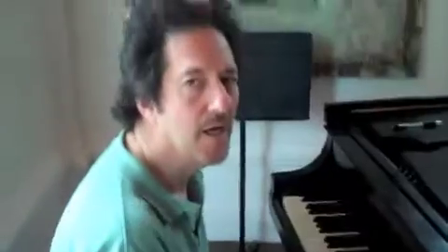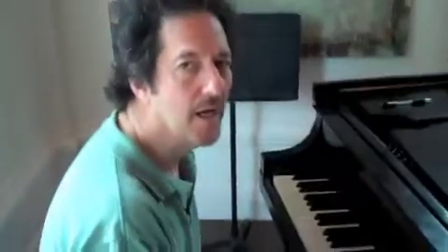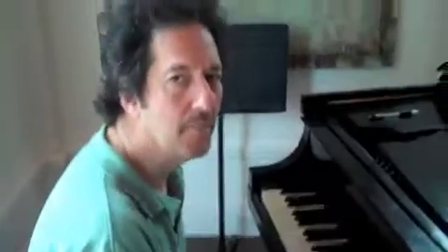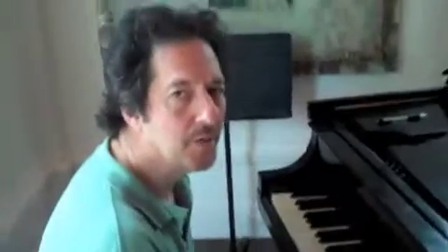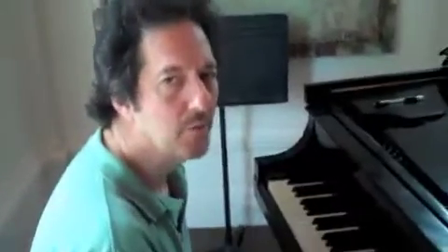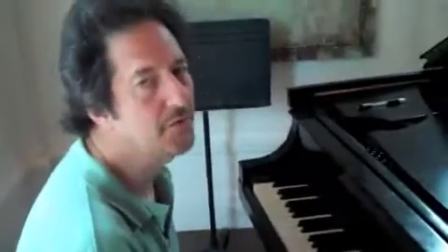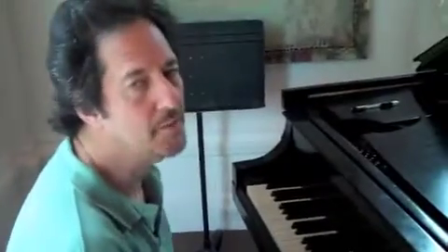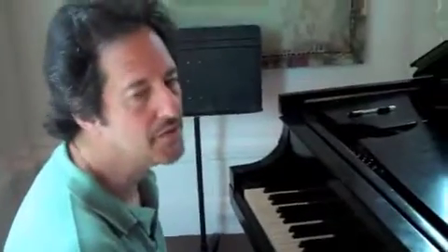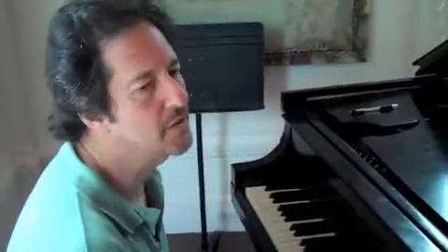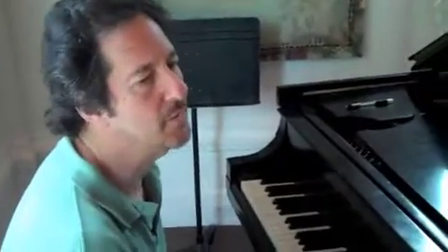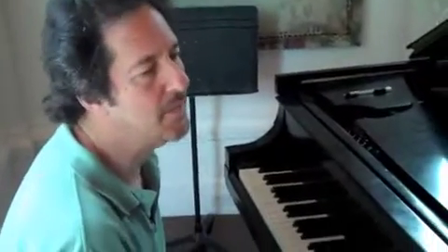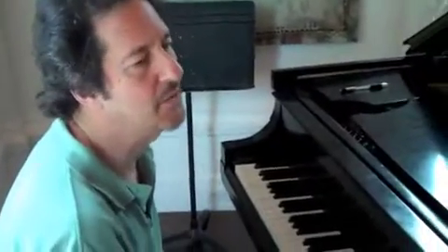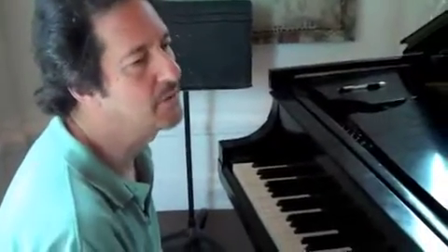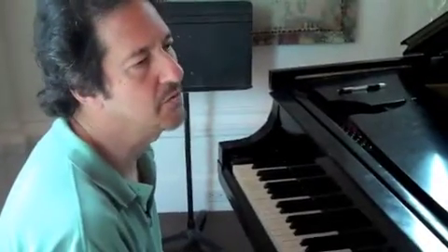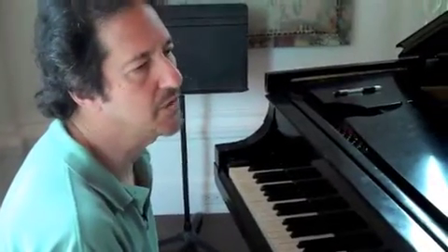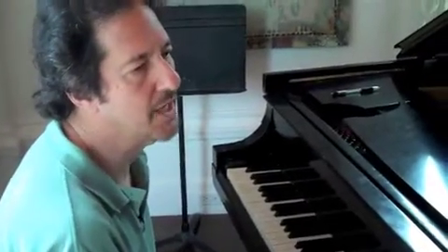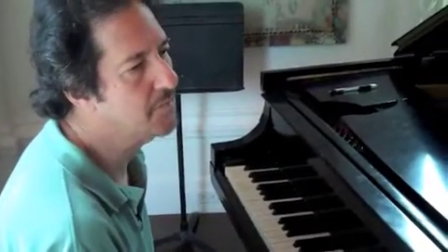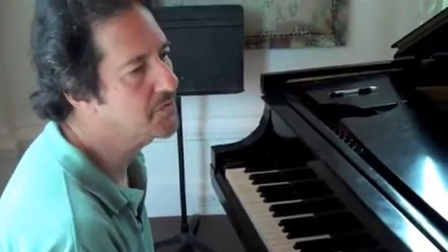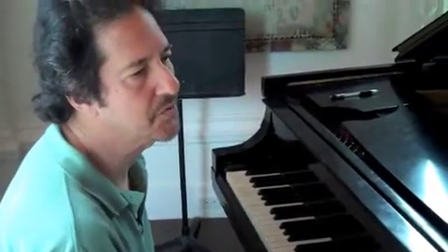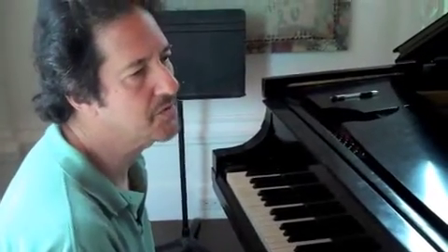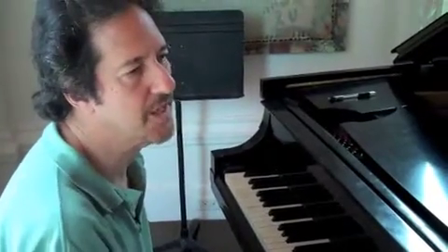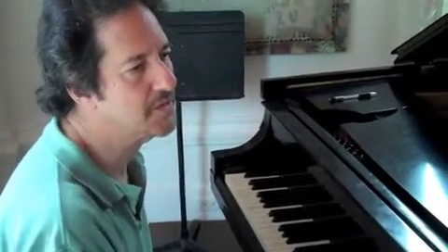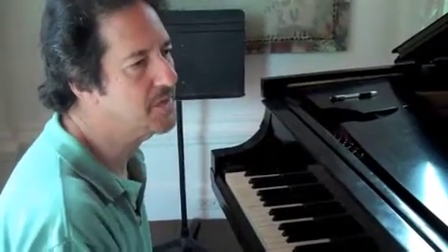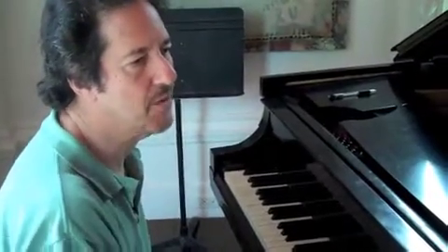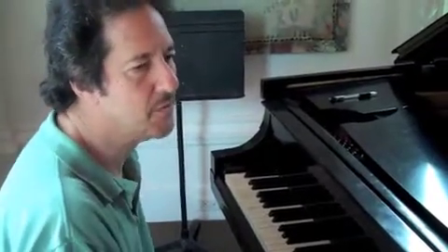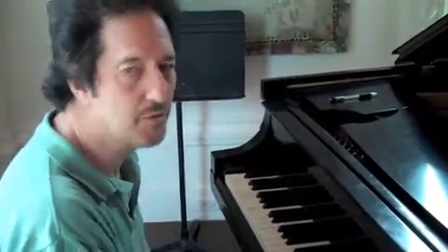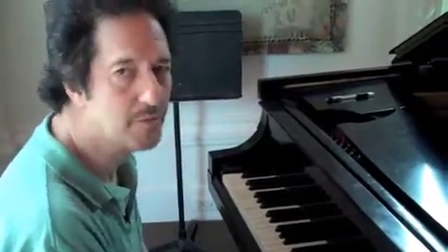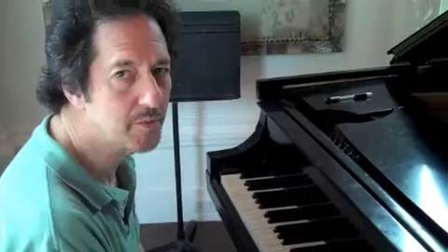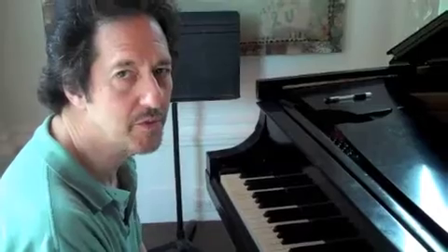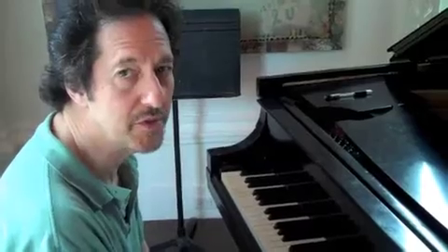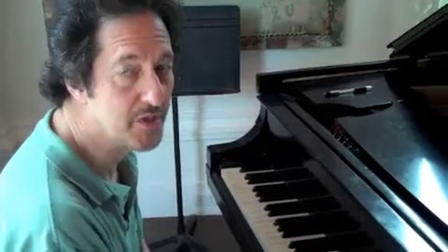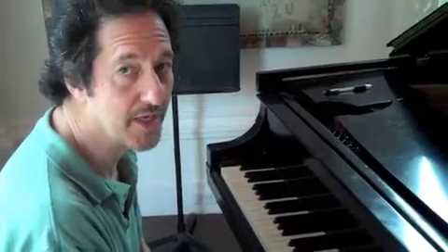Hi, I'm Michael Wolfe. I'm going to talk a little bit about the blues. A lot of students ask me, what's going on with the blues in jazz?